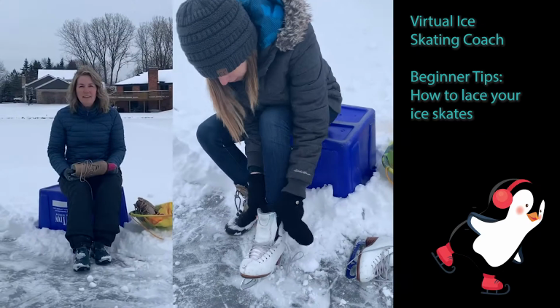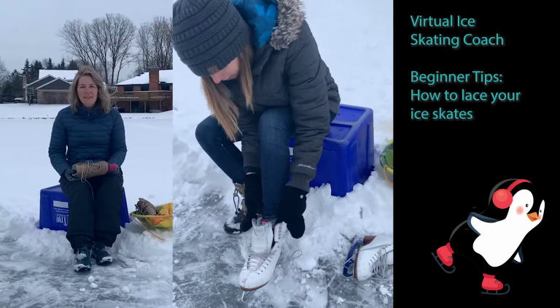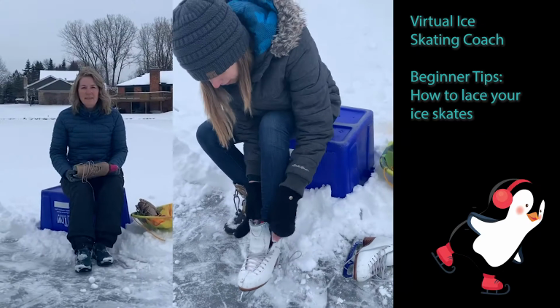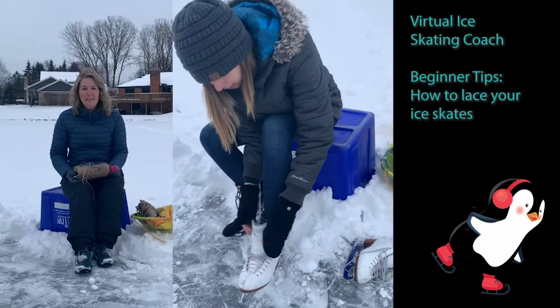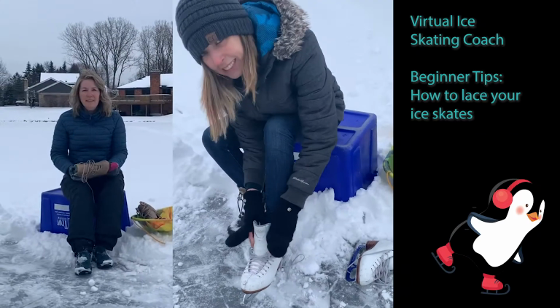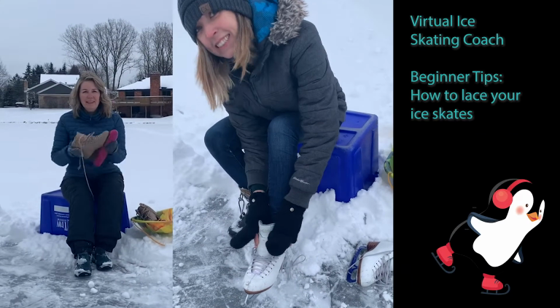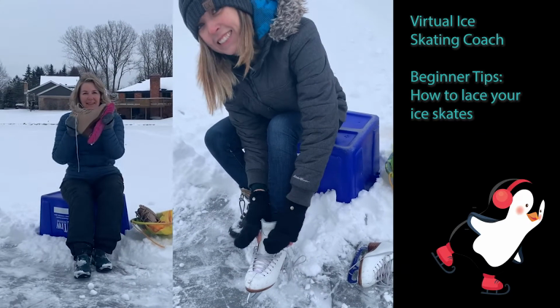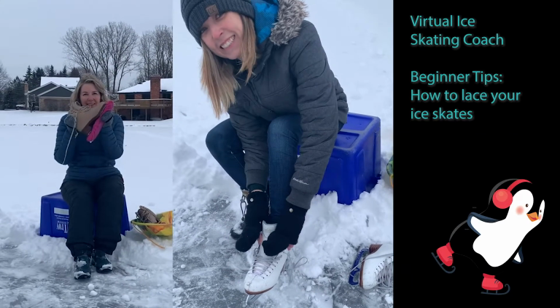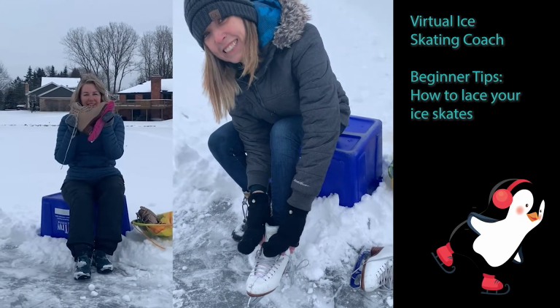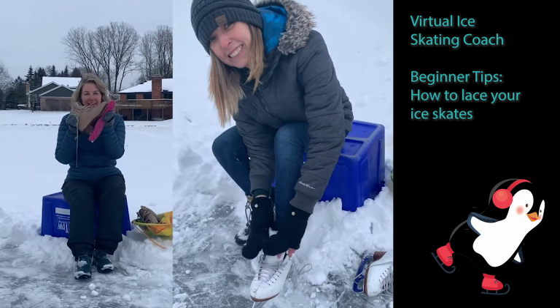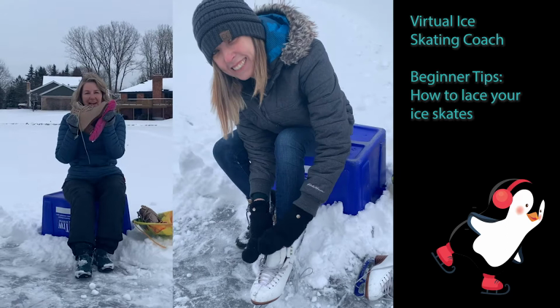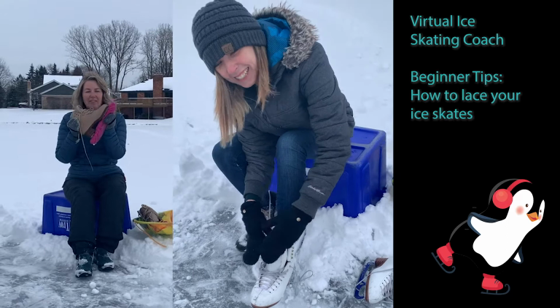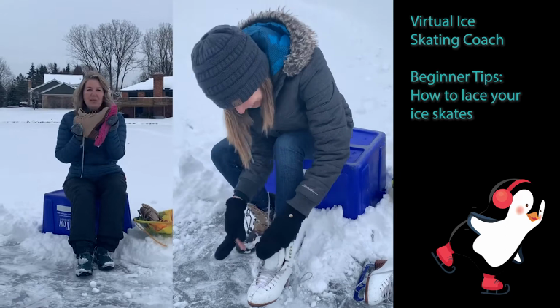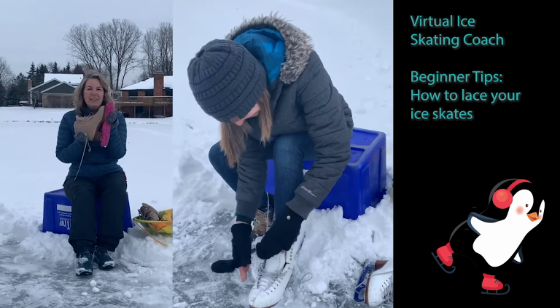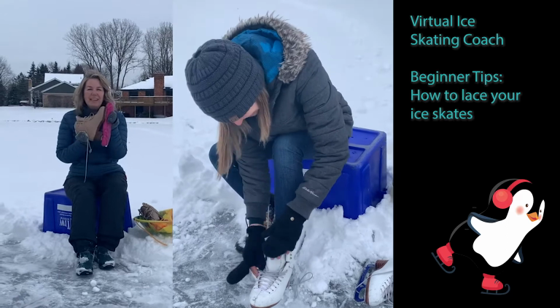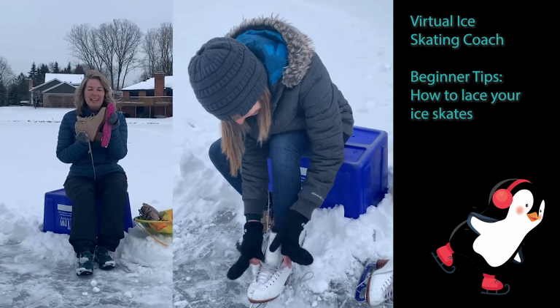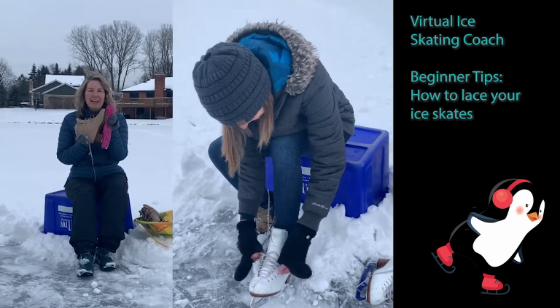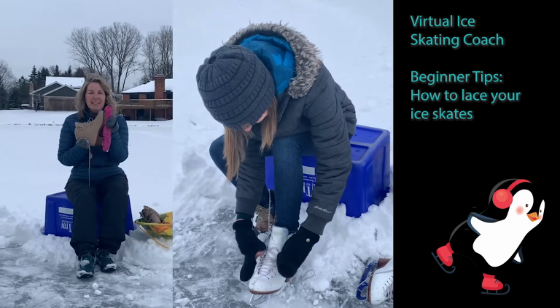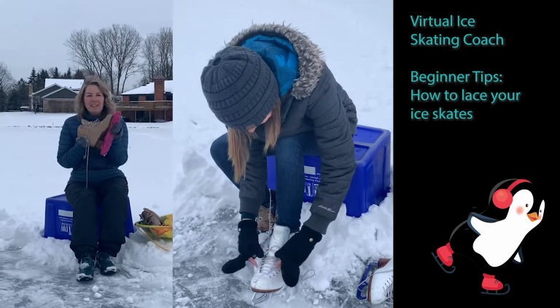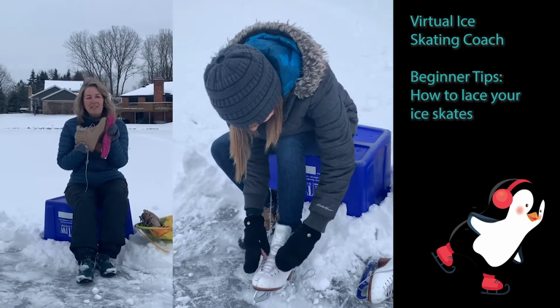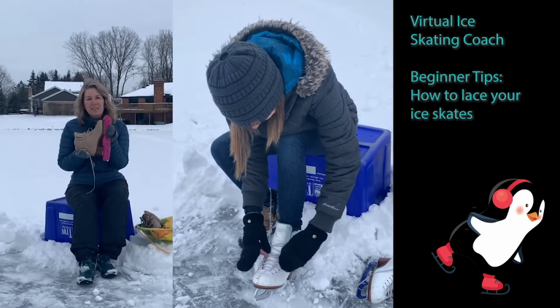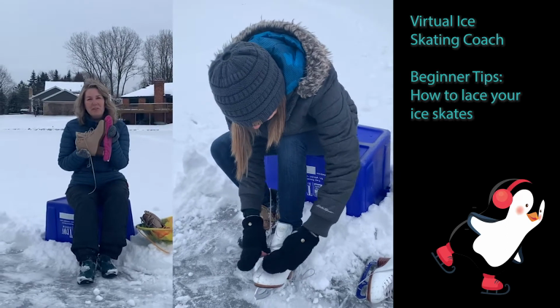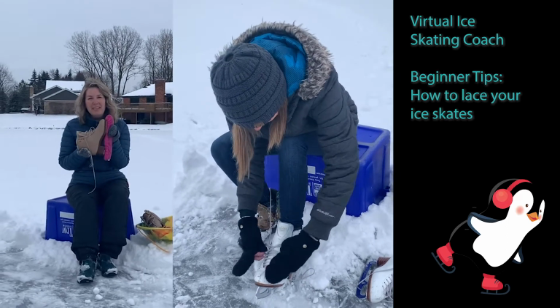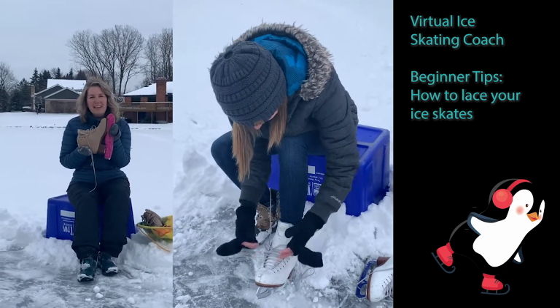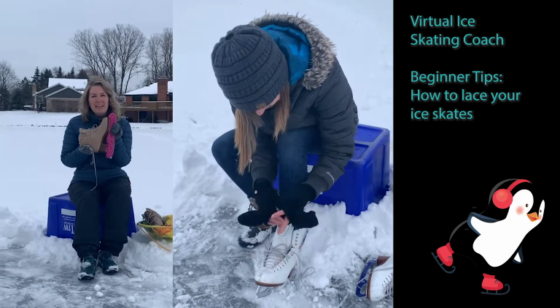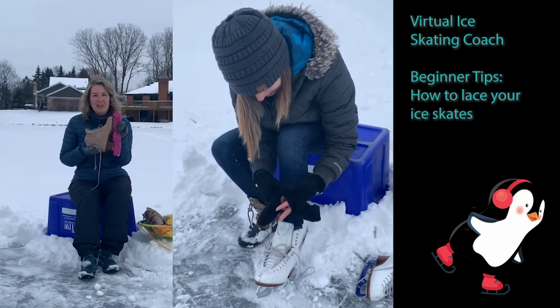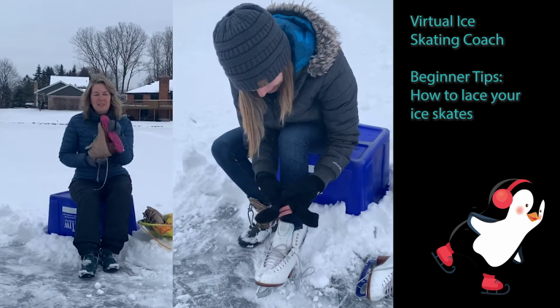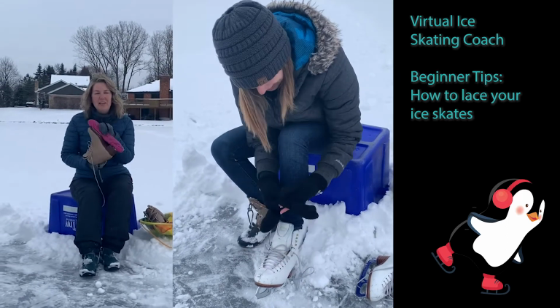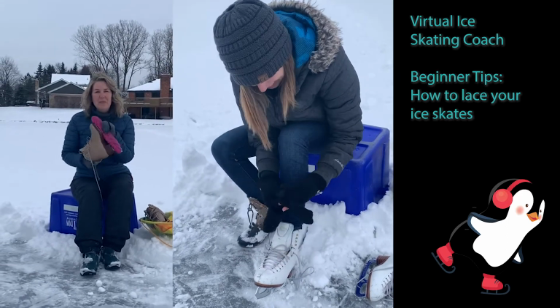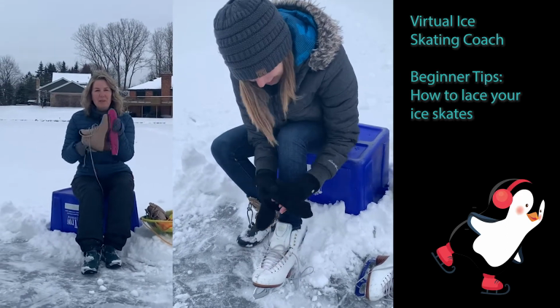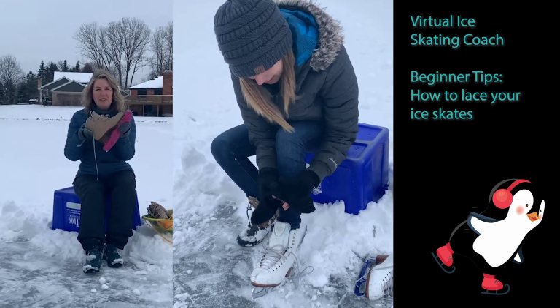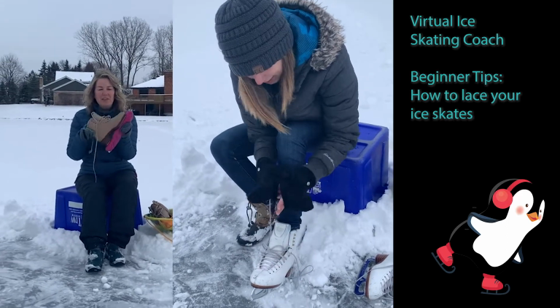Welcome to Virtual Ice Skating Coach. In this episode, we're going to show you how to lace up your skates properly.